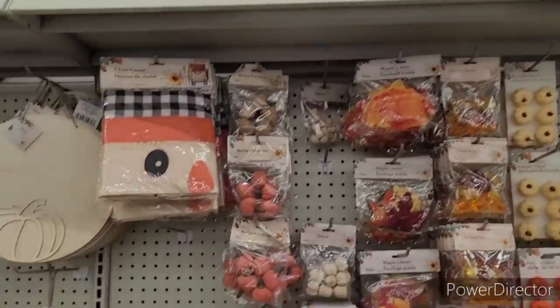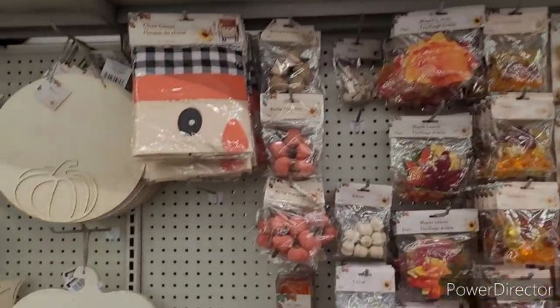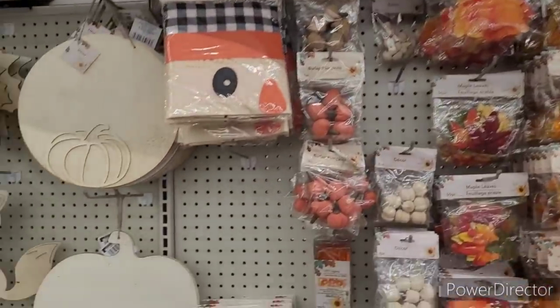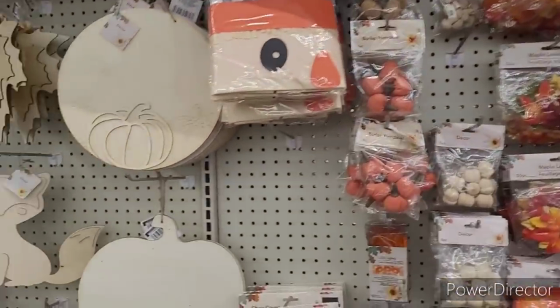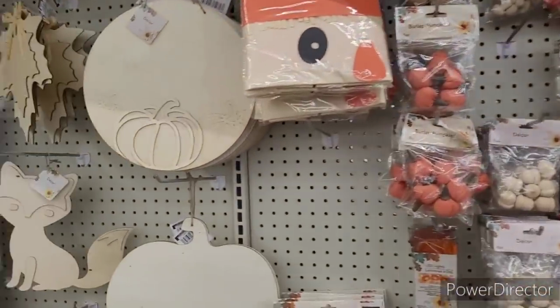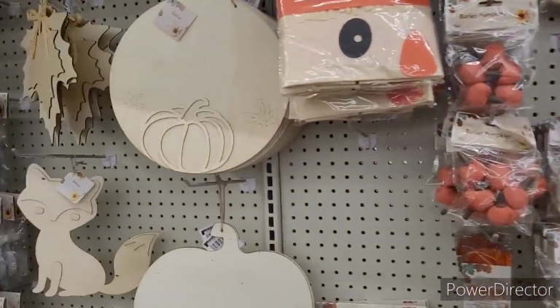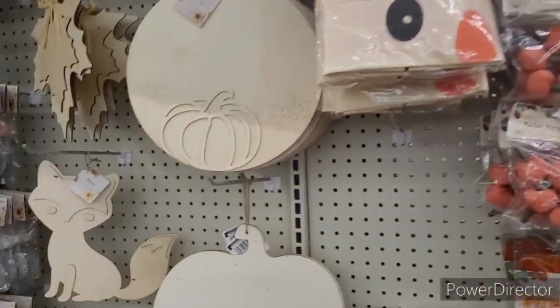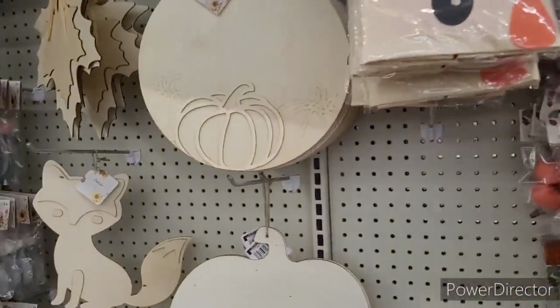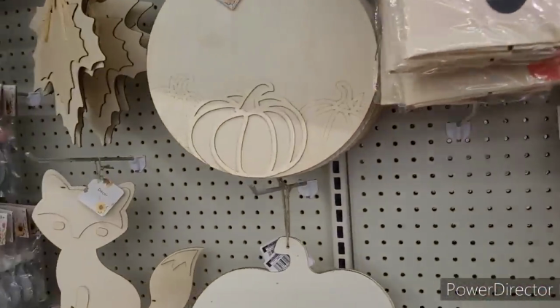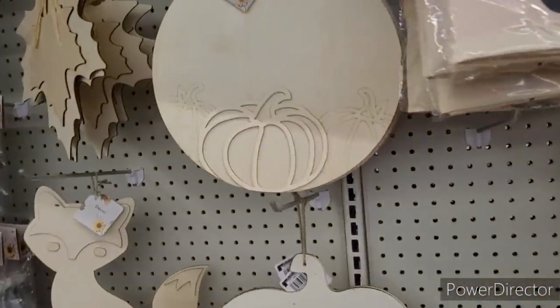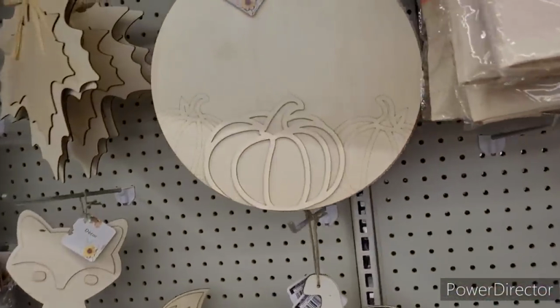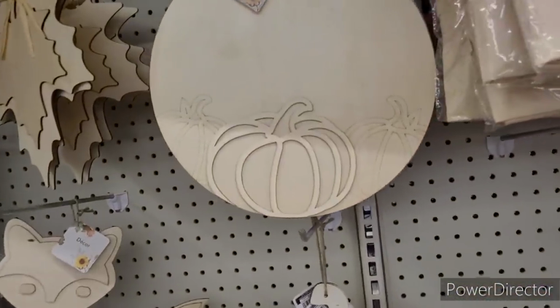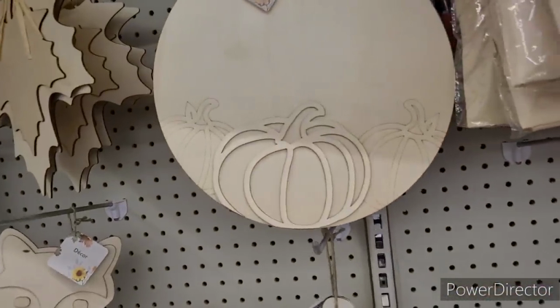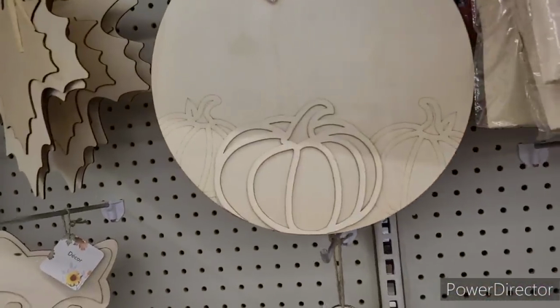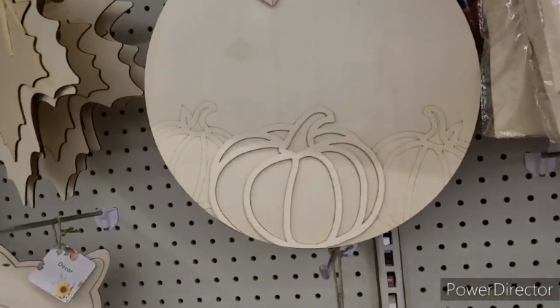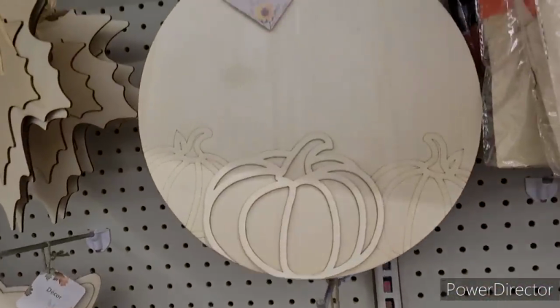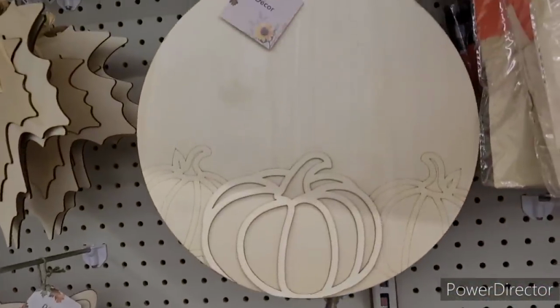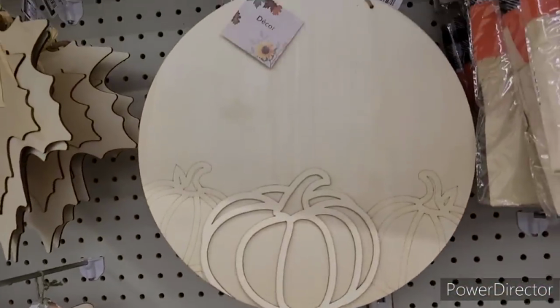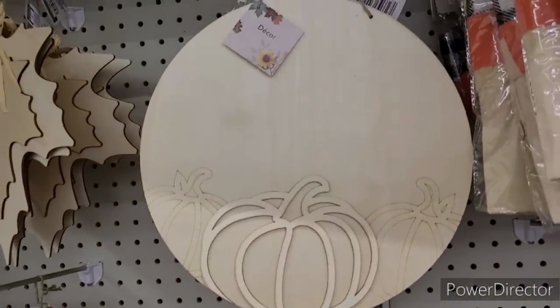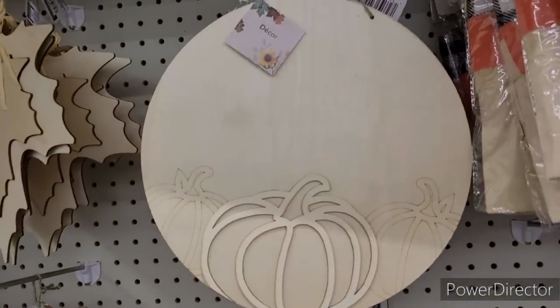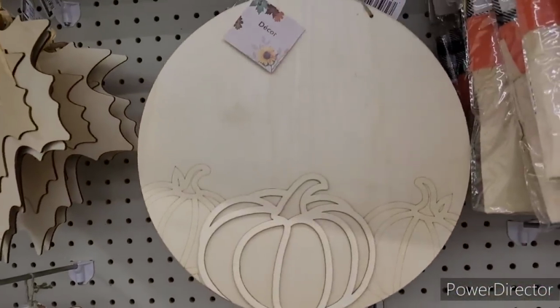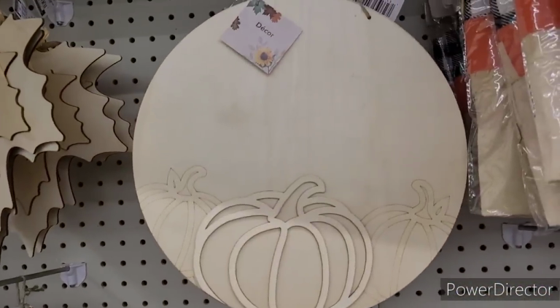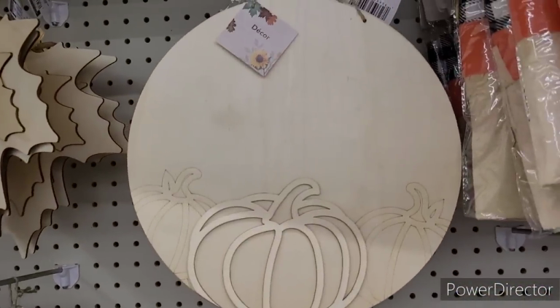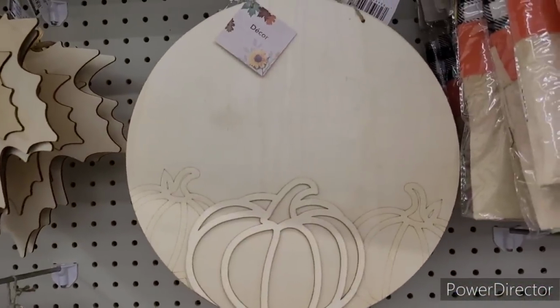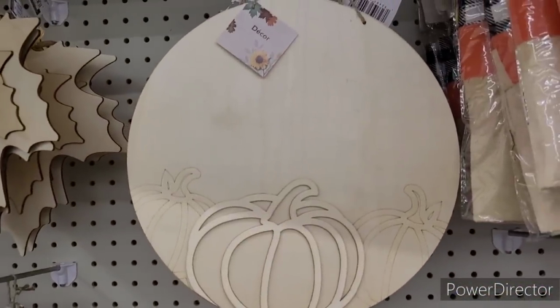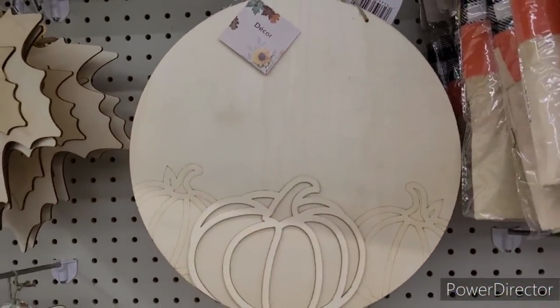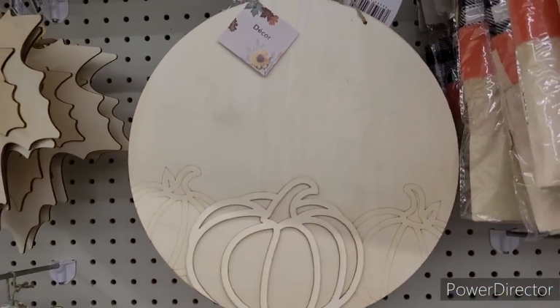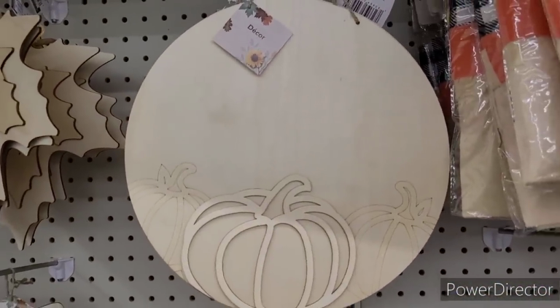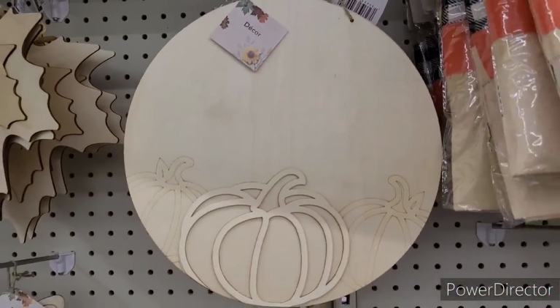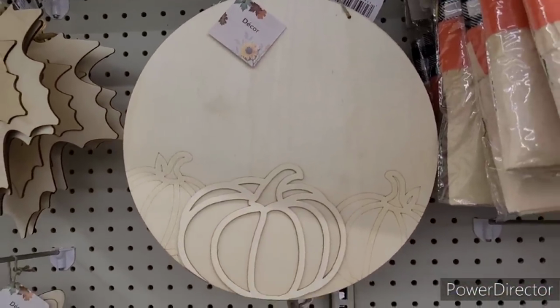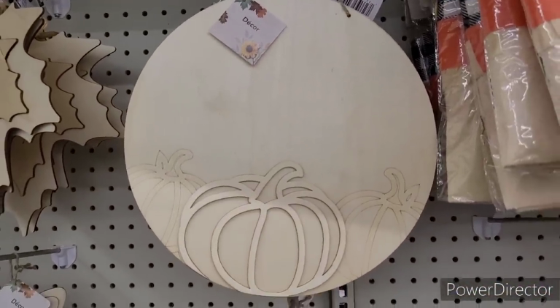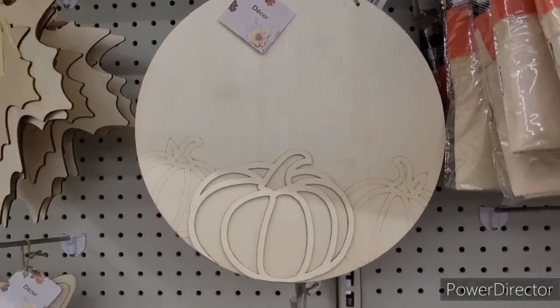This is beautiful, y'all see that? That is so pretty.